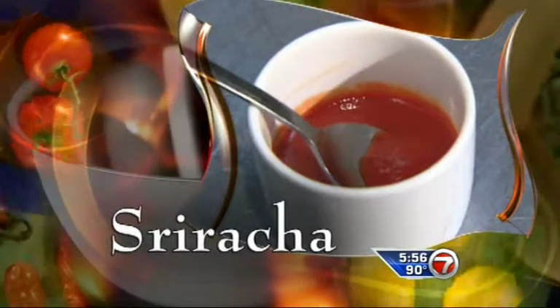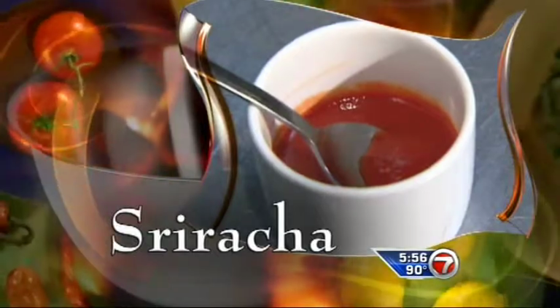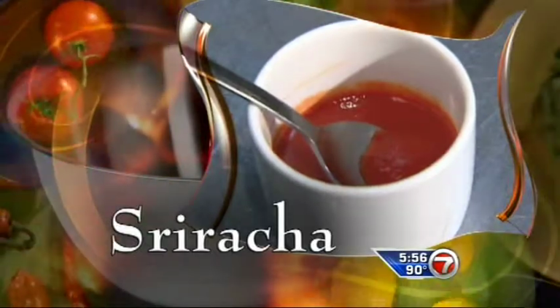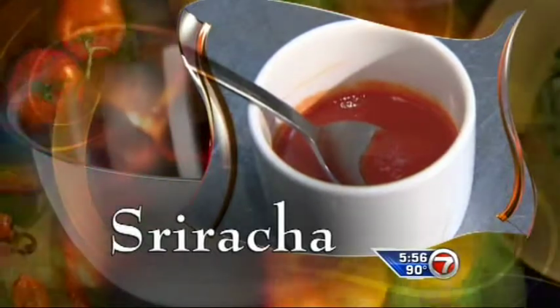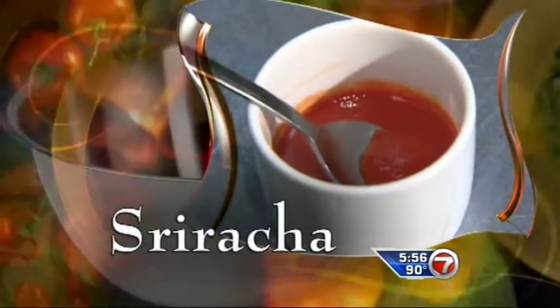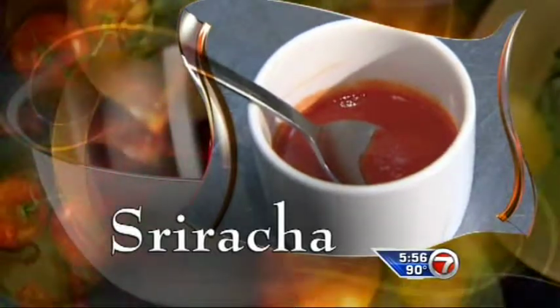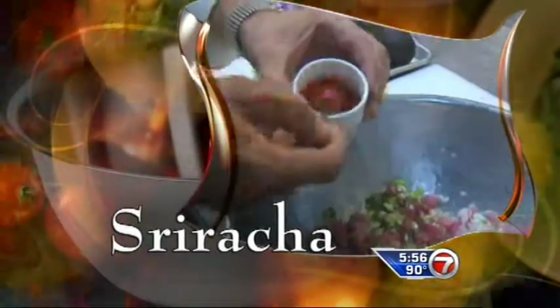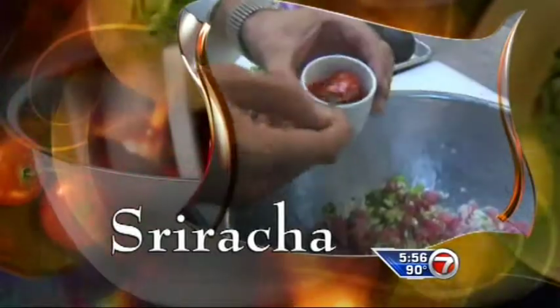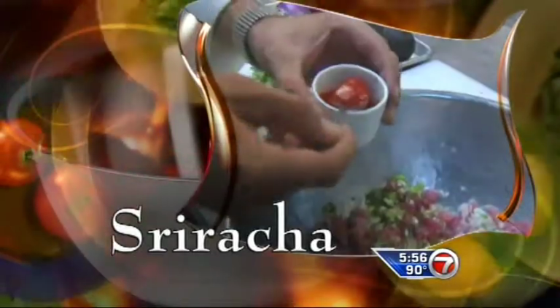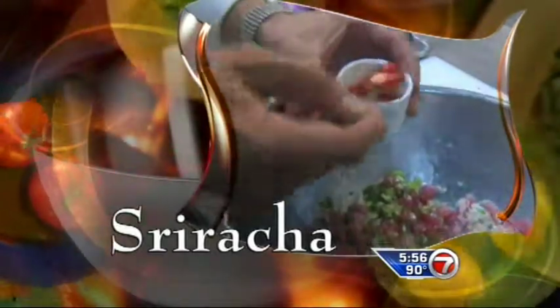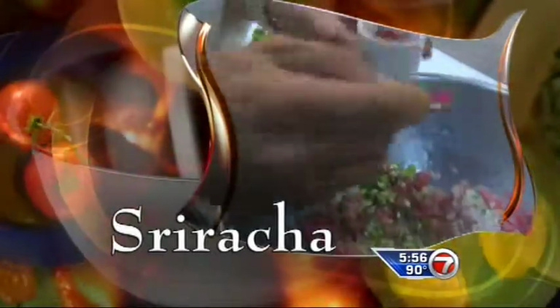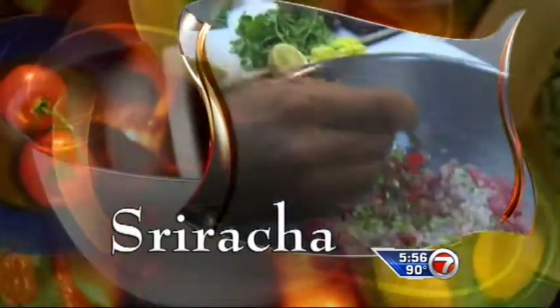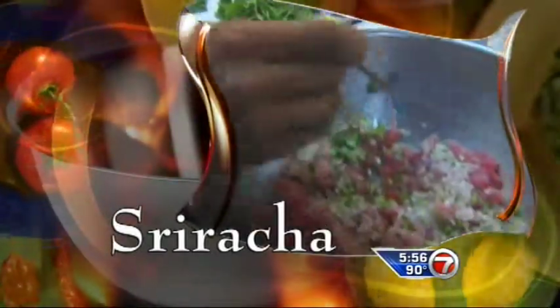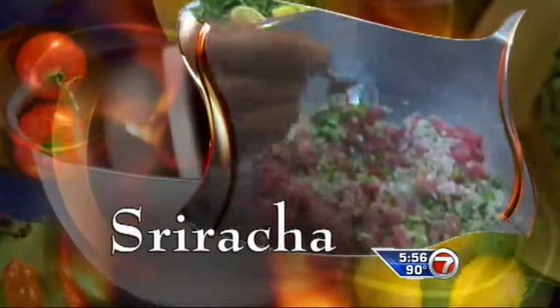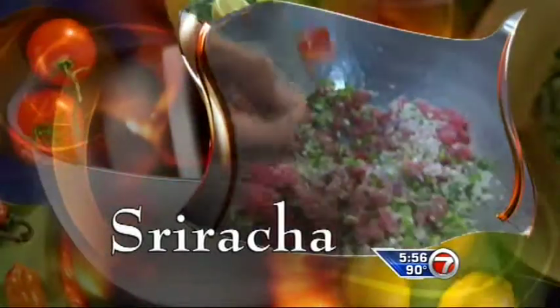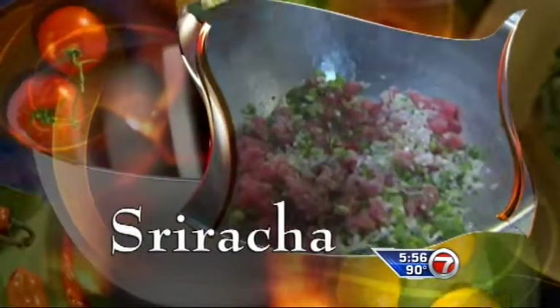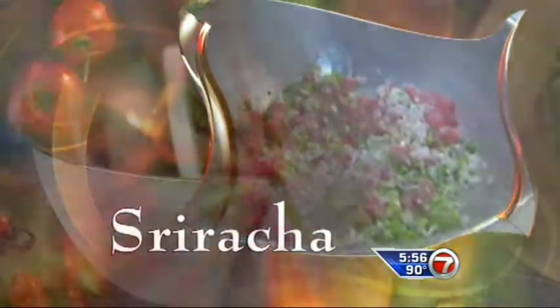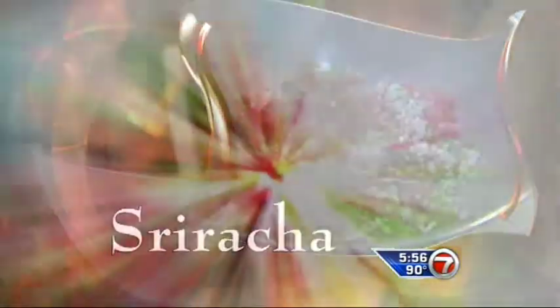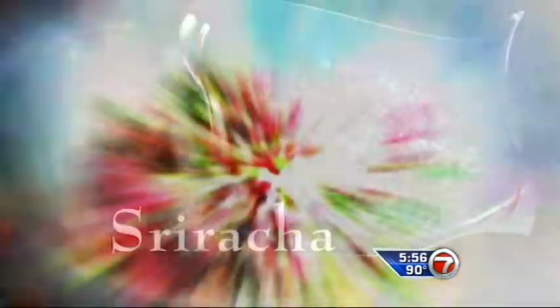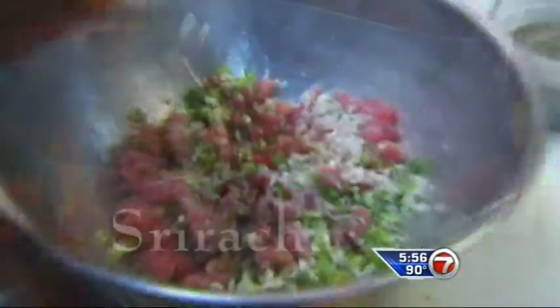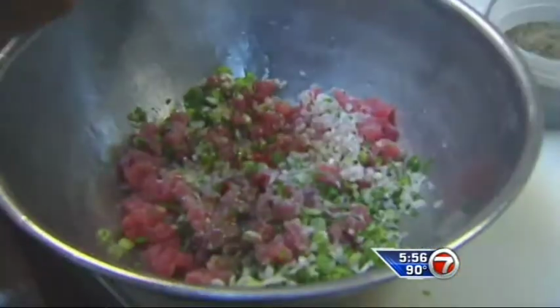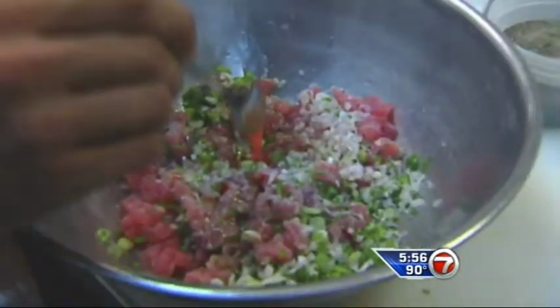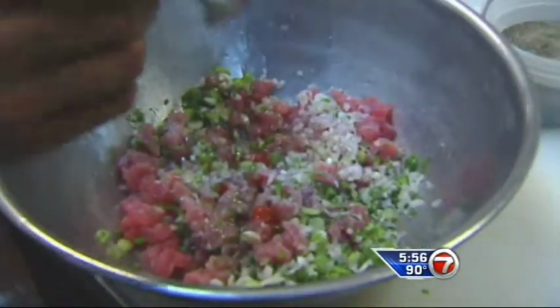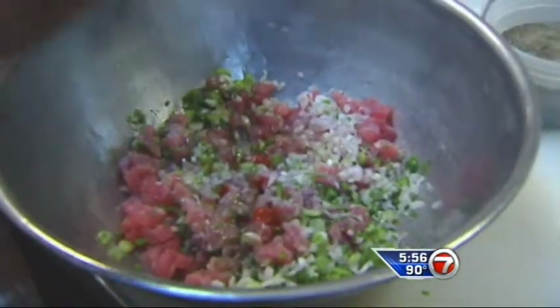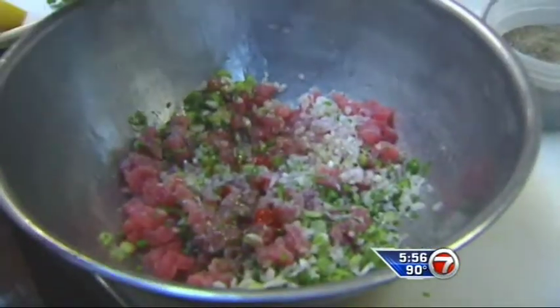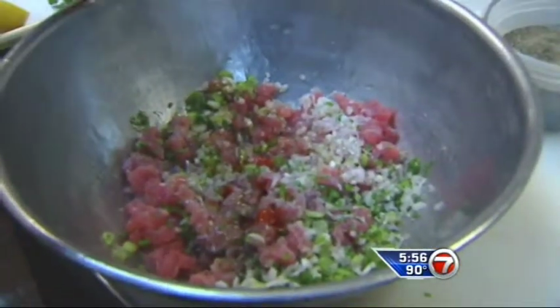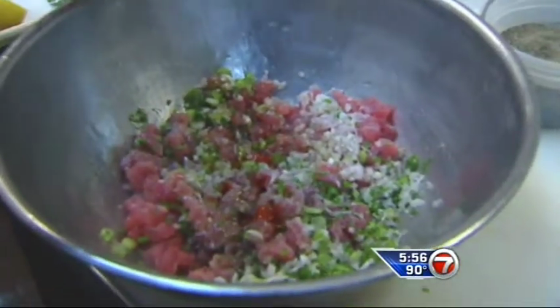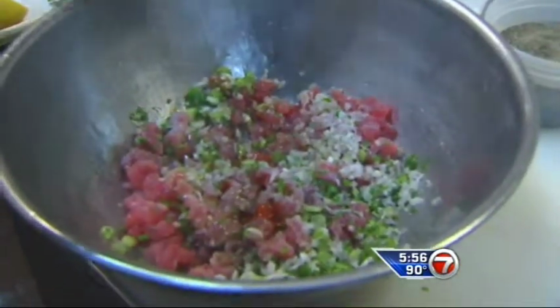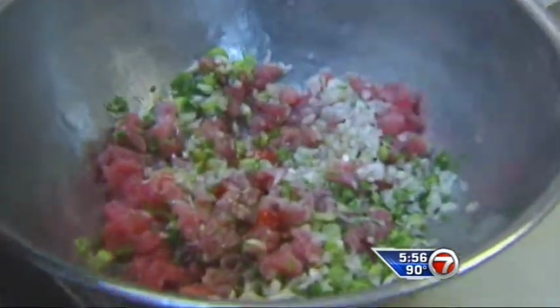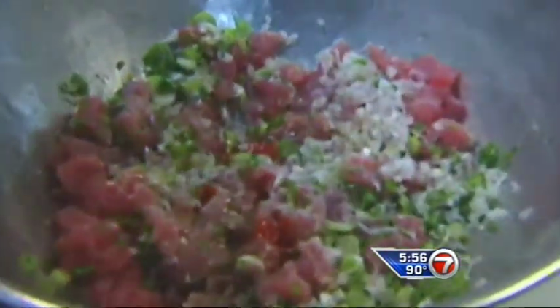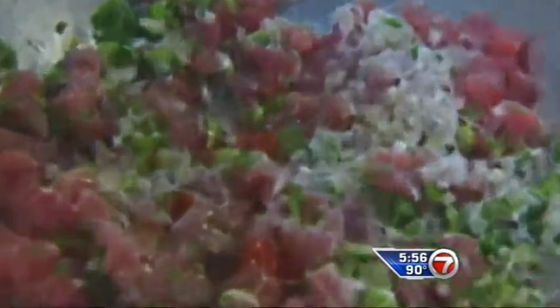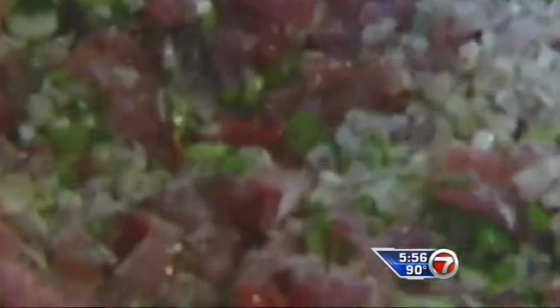Sriracha is like a chili paste. It's very powerful and strong — it's like a hot spice.